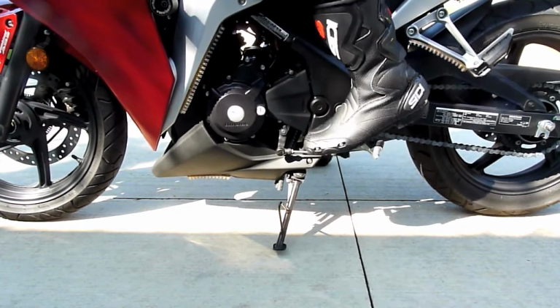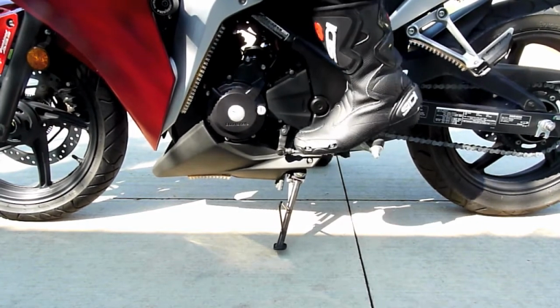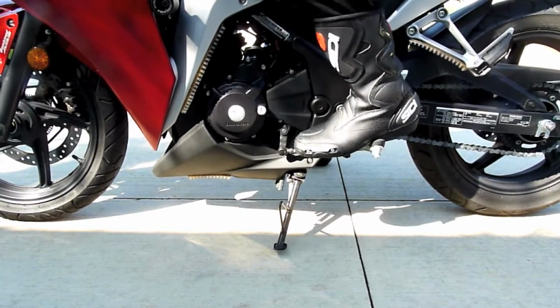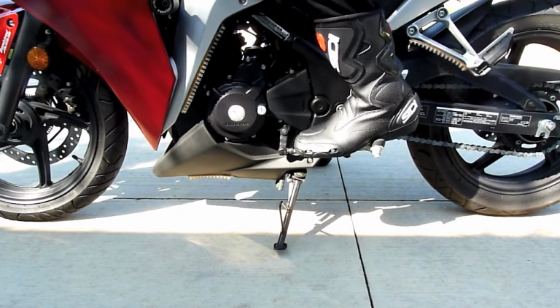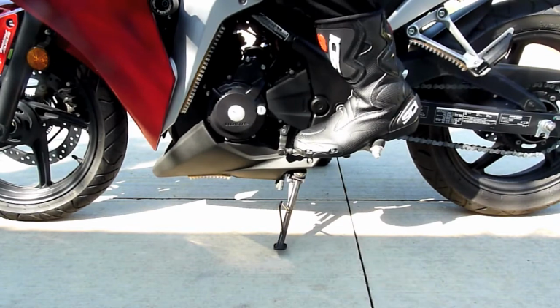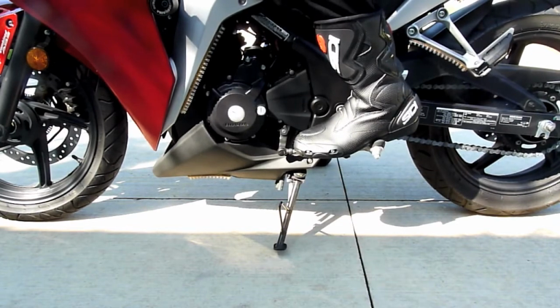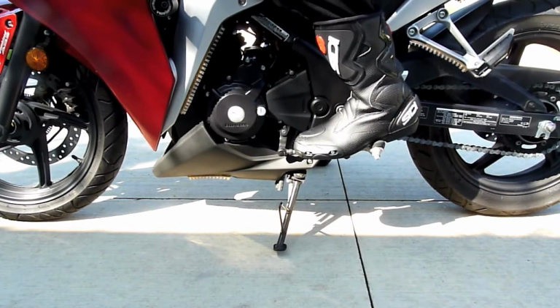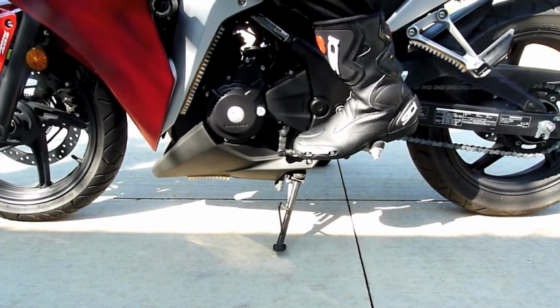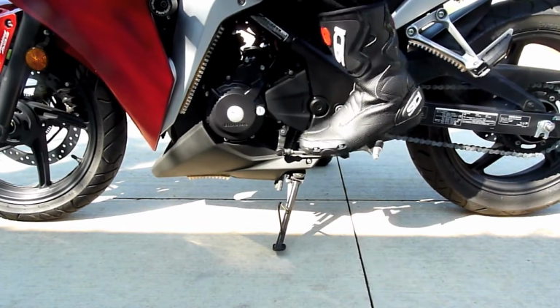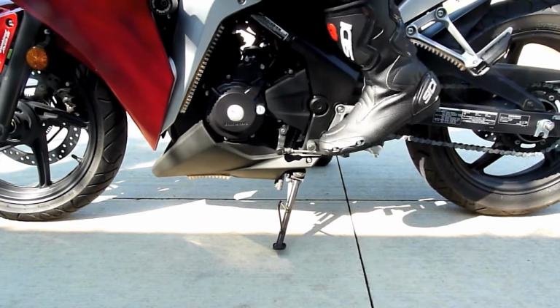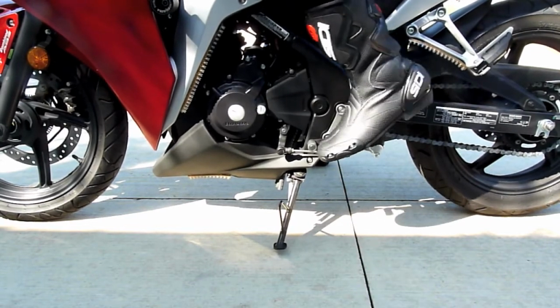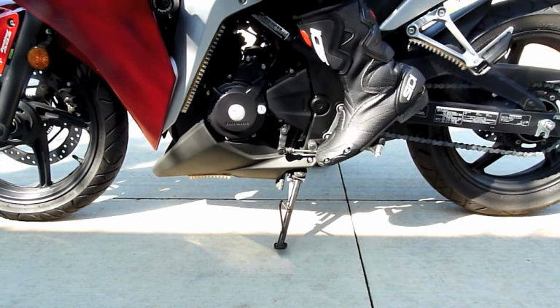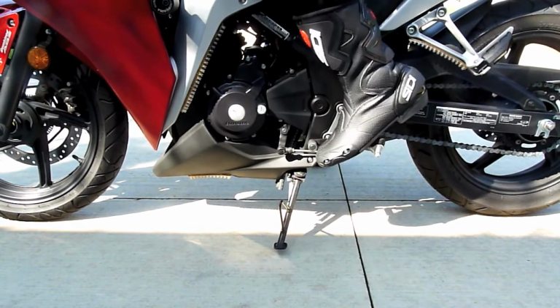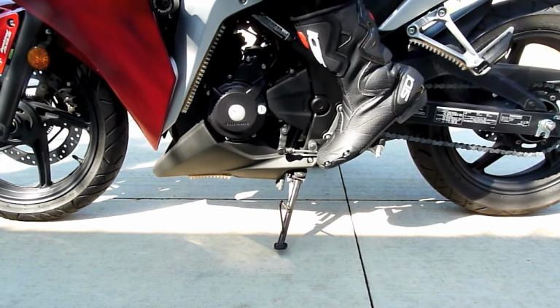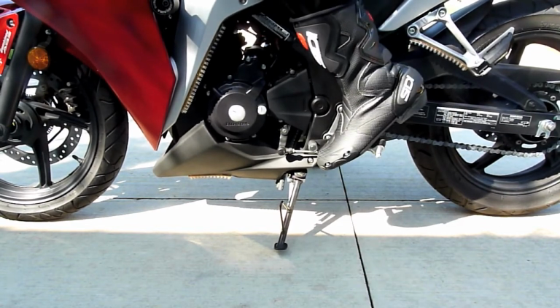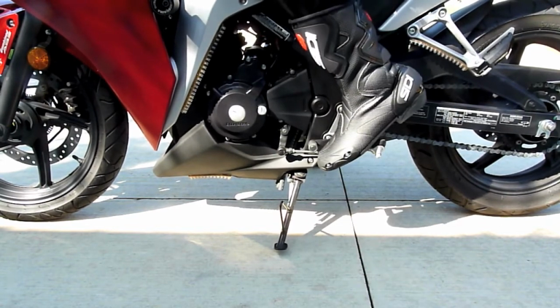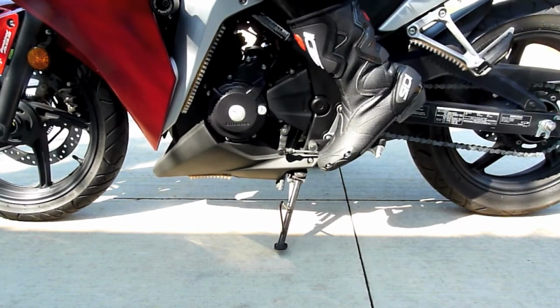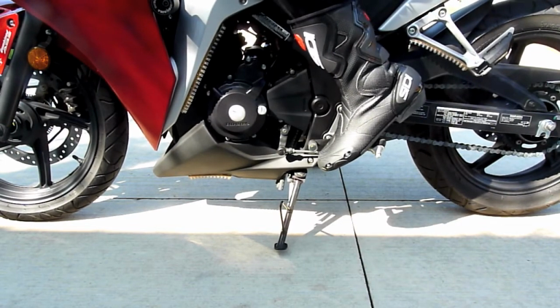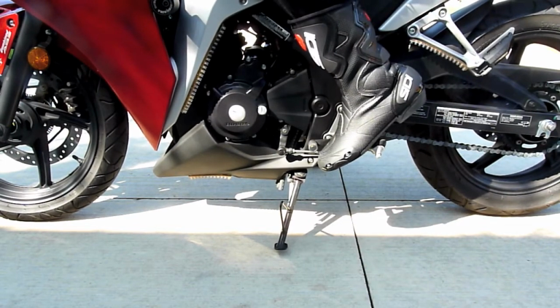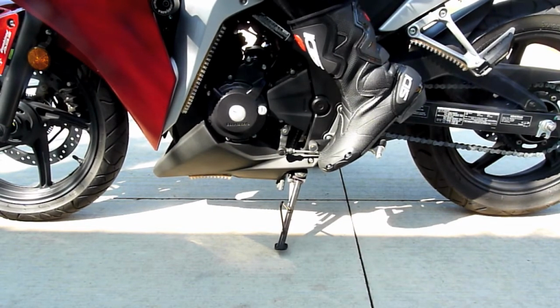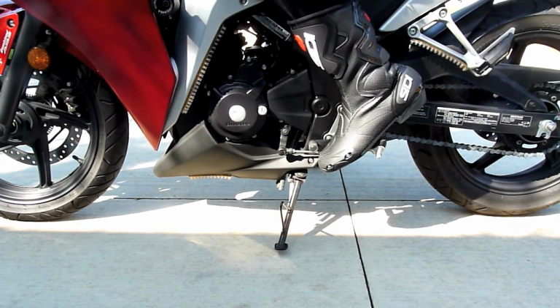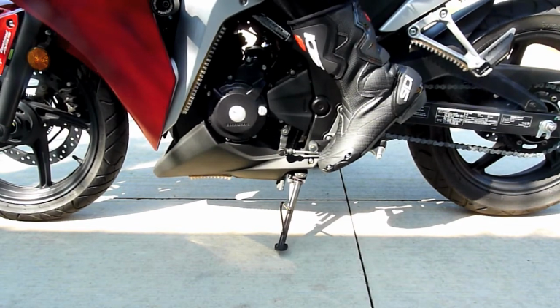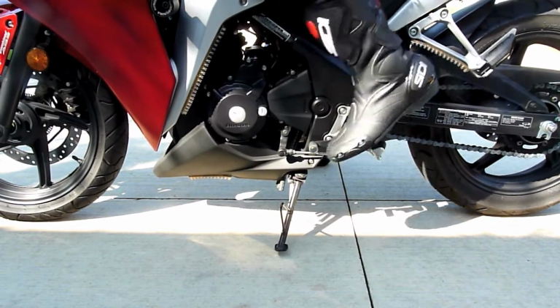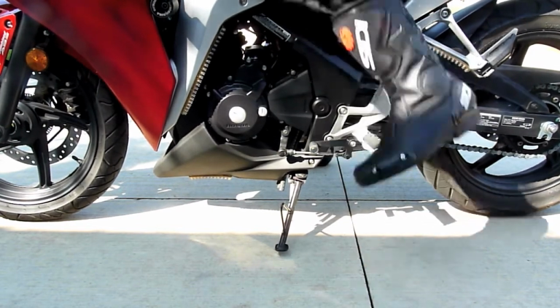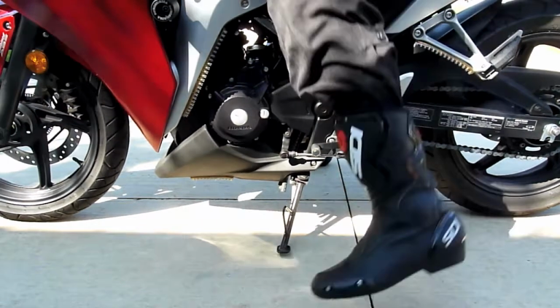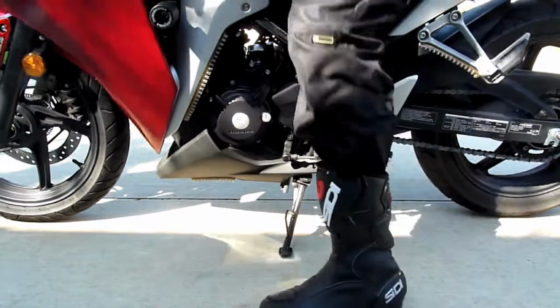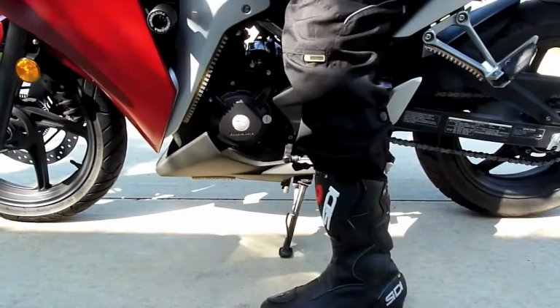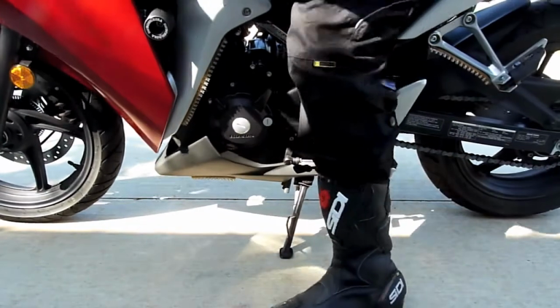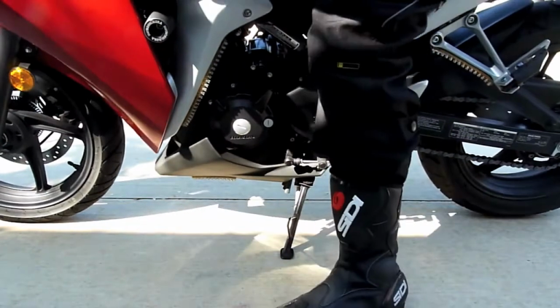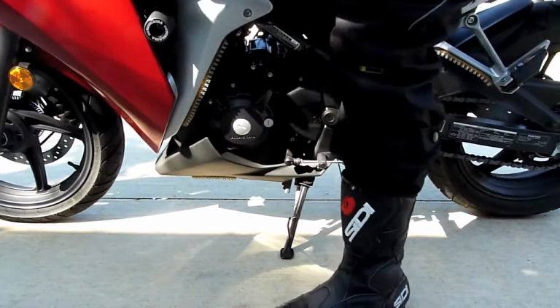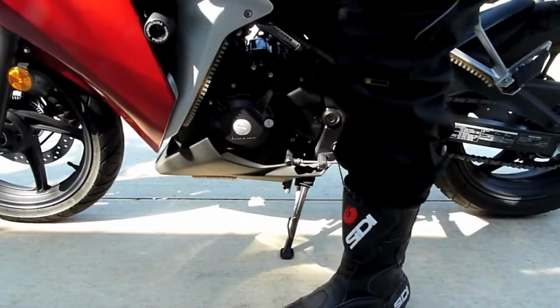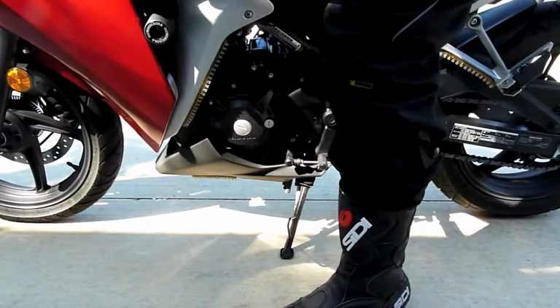These boots are a size 44, or size 10 in American, and I purchased these at Motorcycle Superstore.